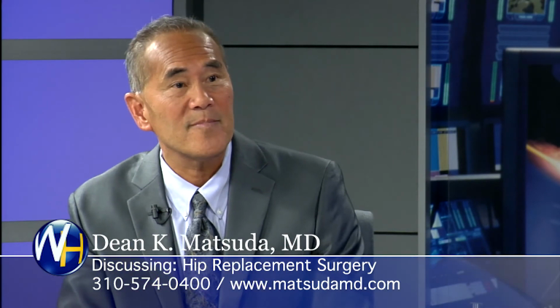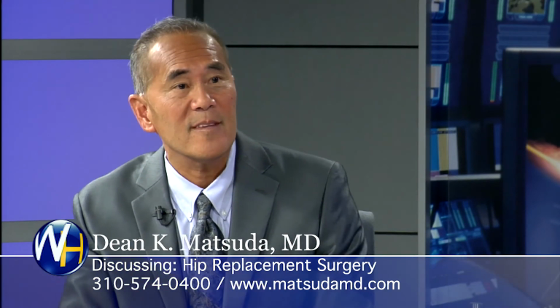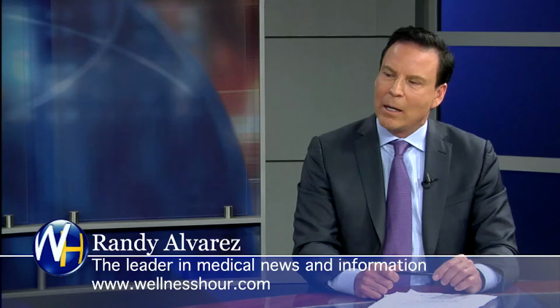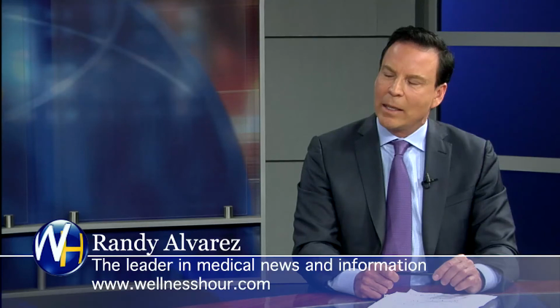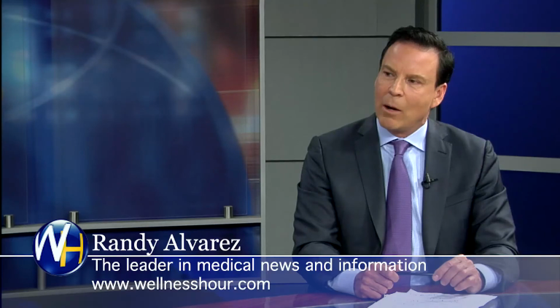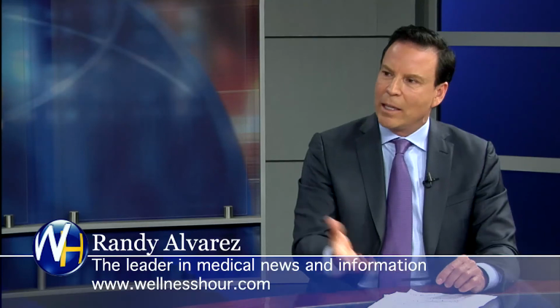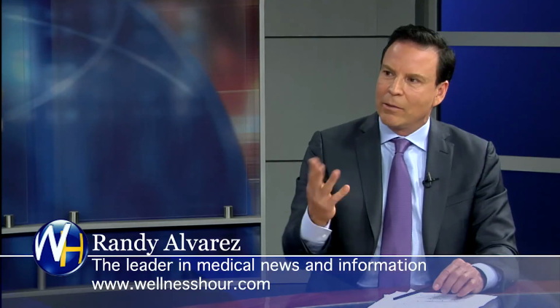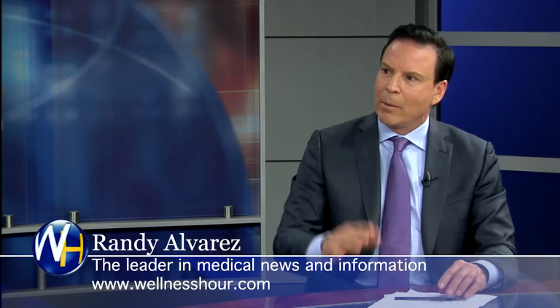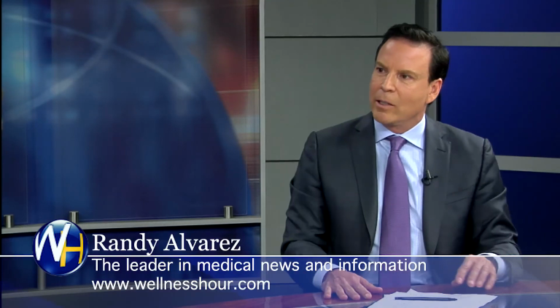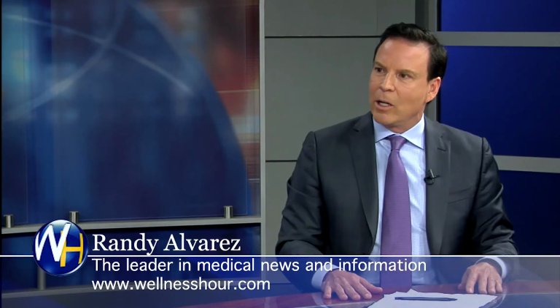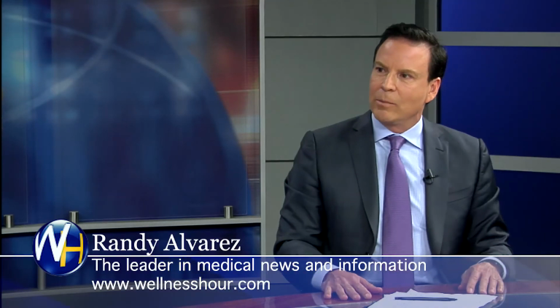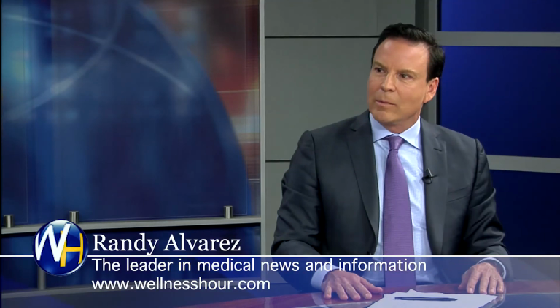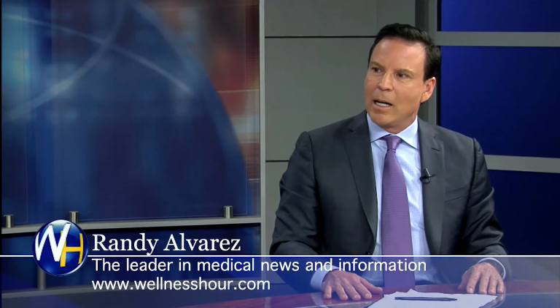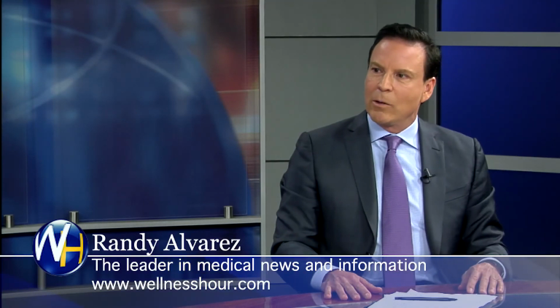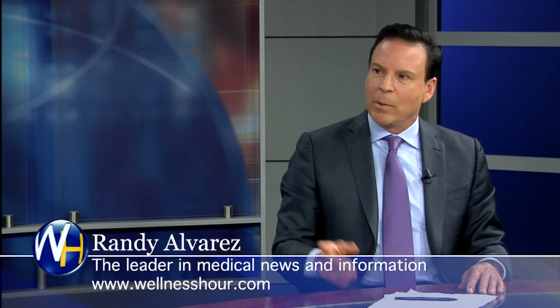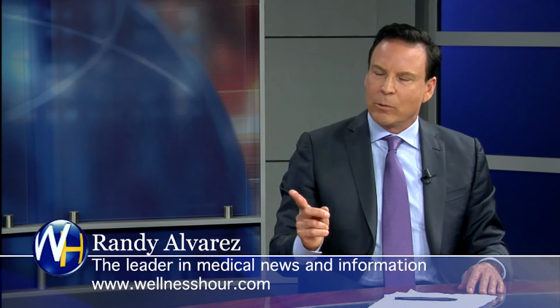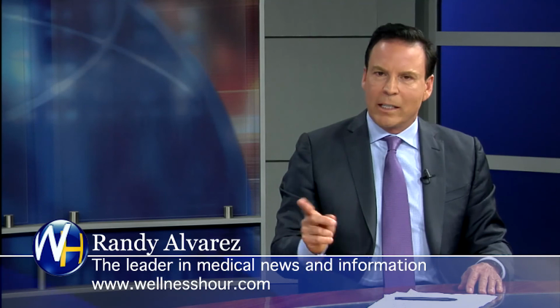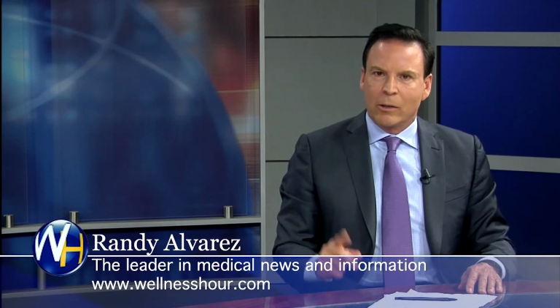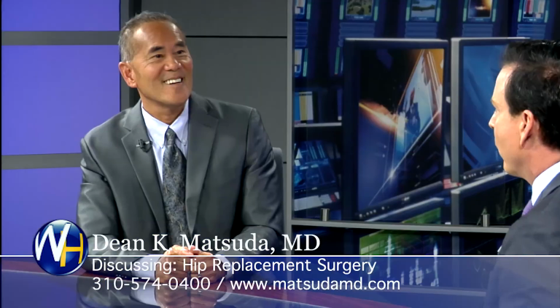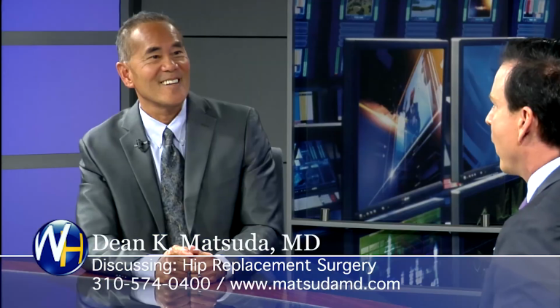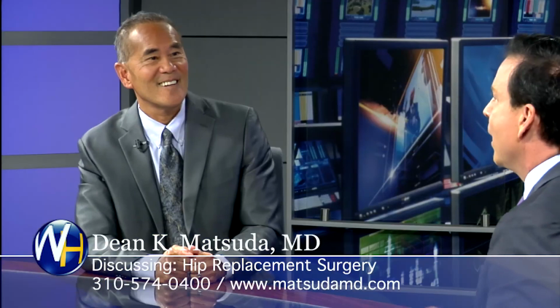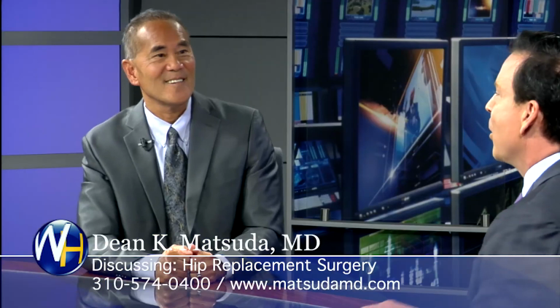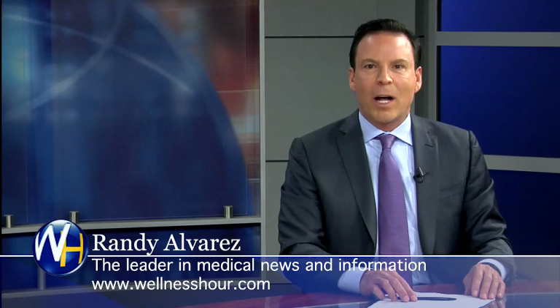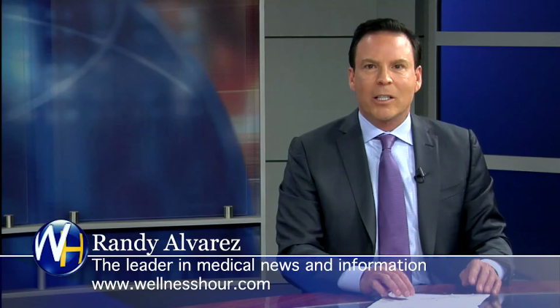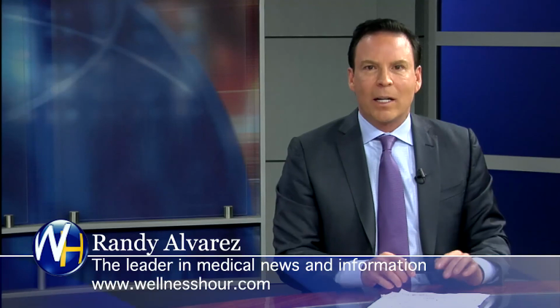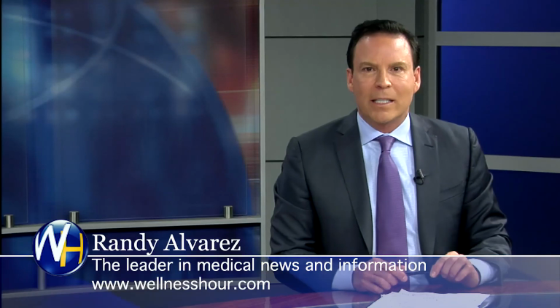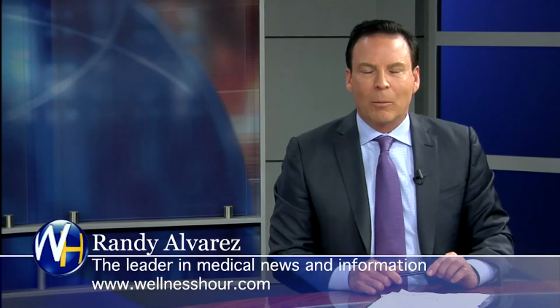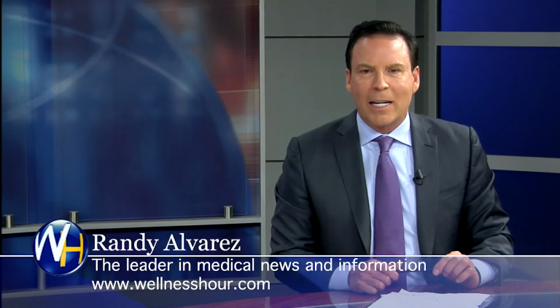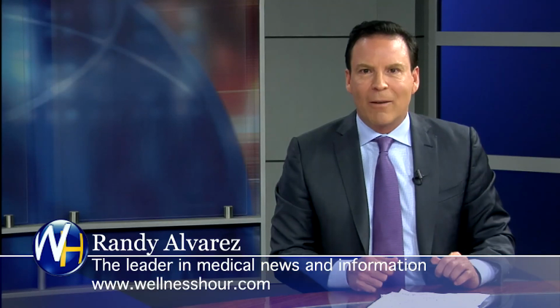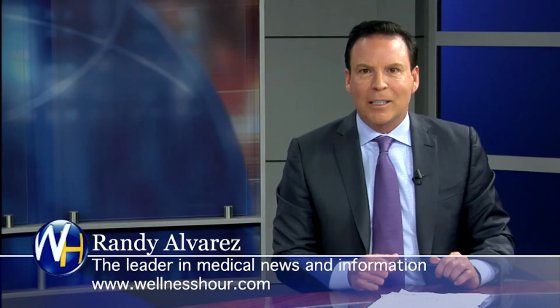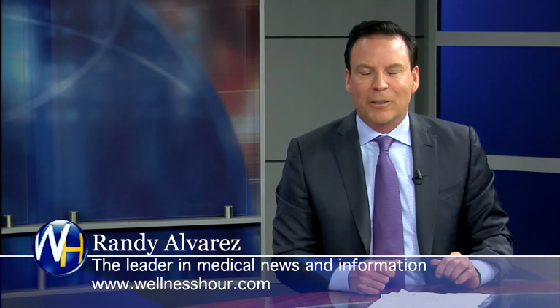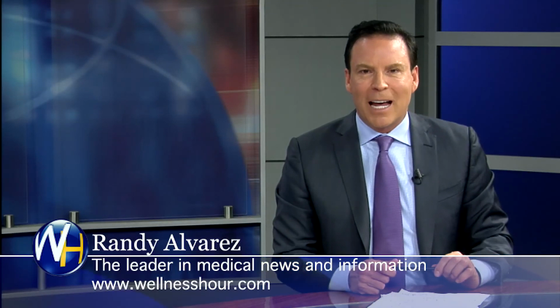I want to thank you for coming on the show. My pleasure — always a pleasure. We're going to take a quick break. You're watching The Wellness Hour. I'm Randy Alvarez.